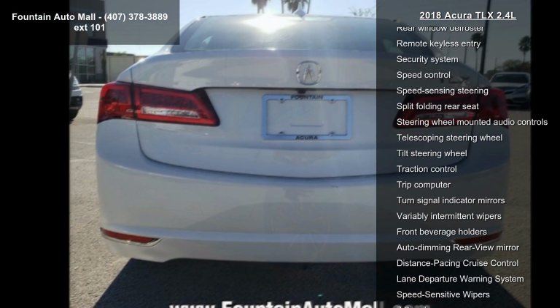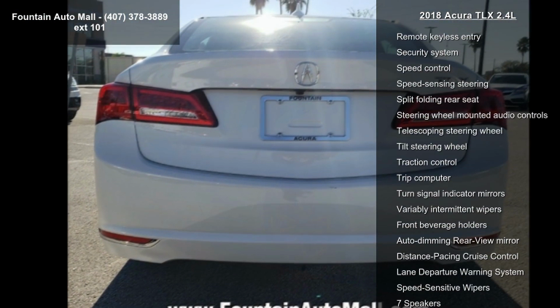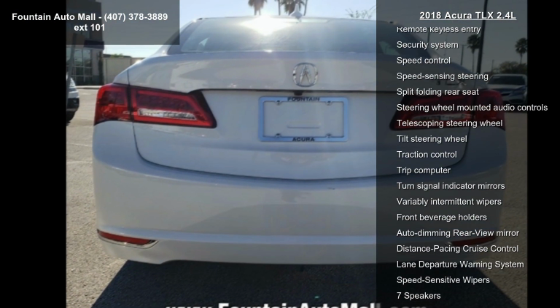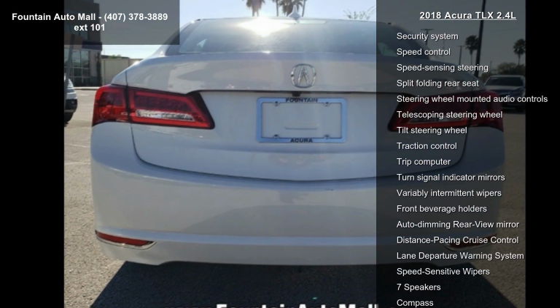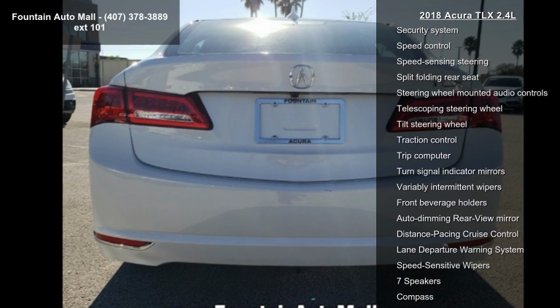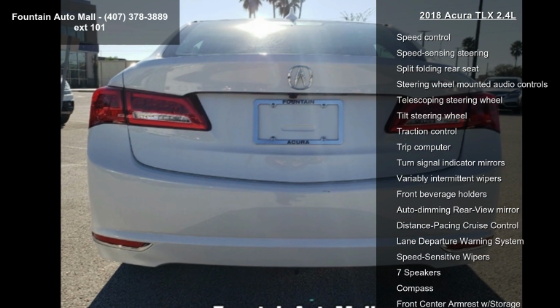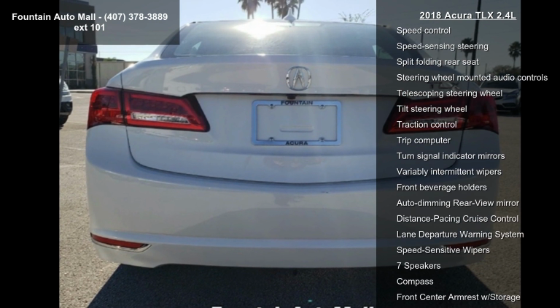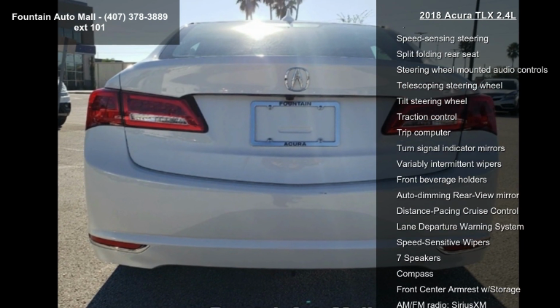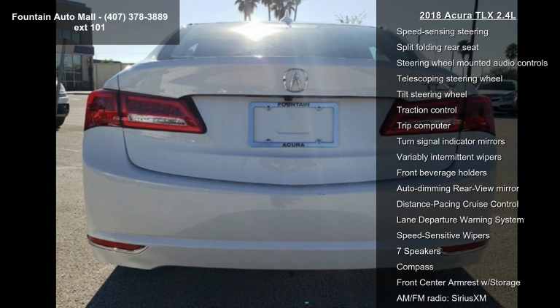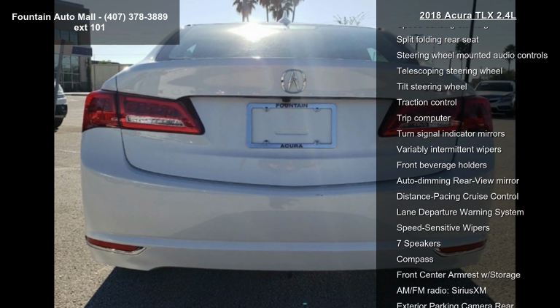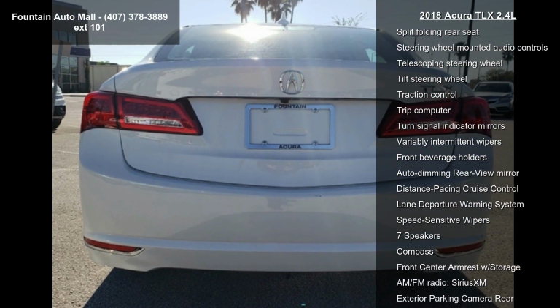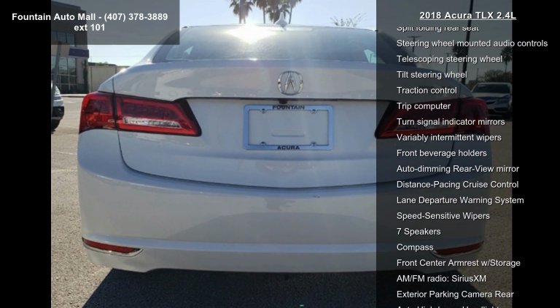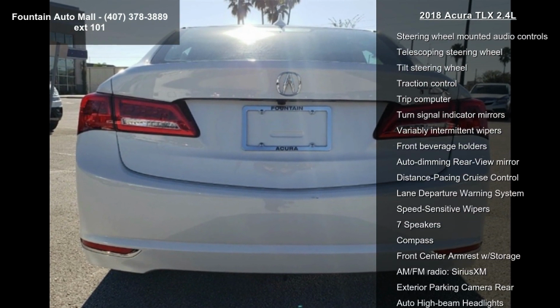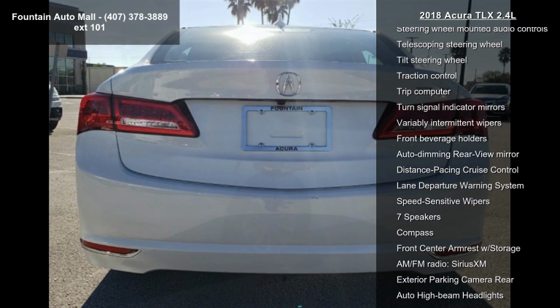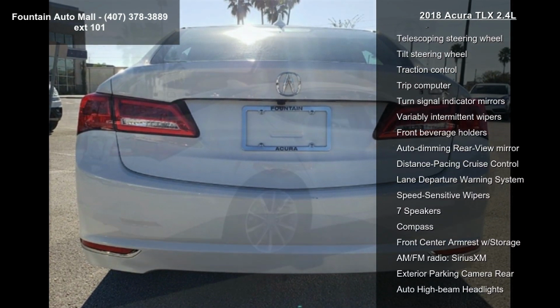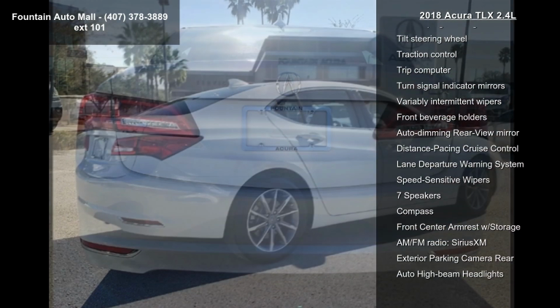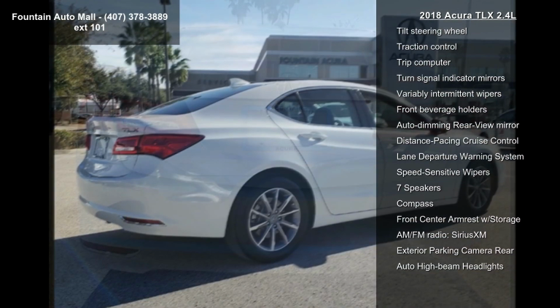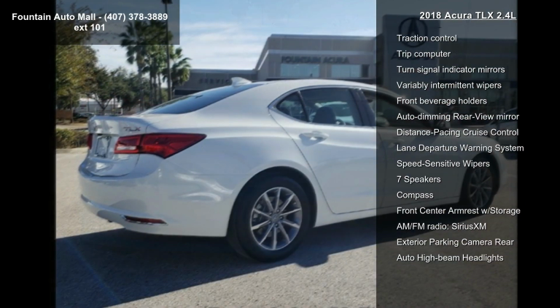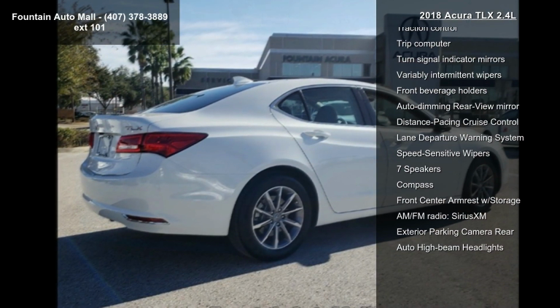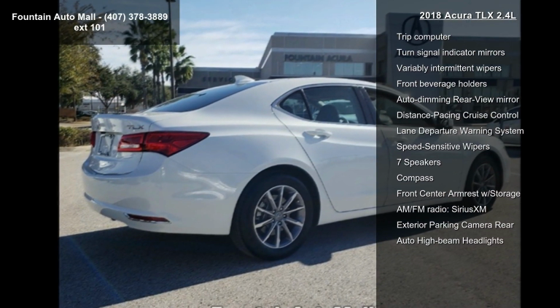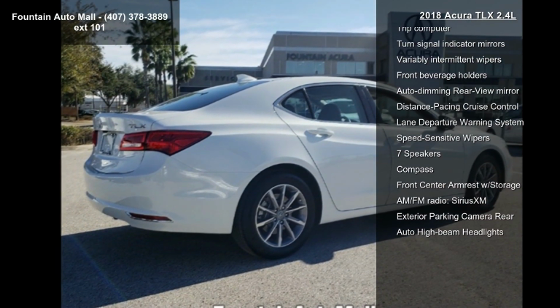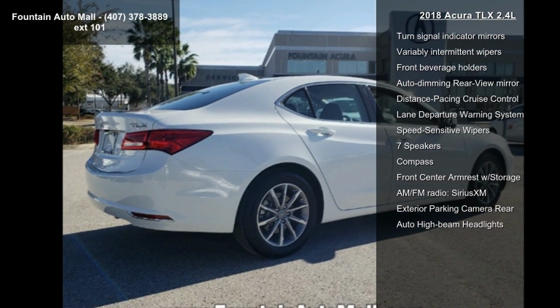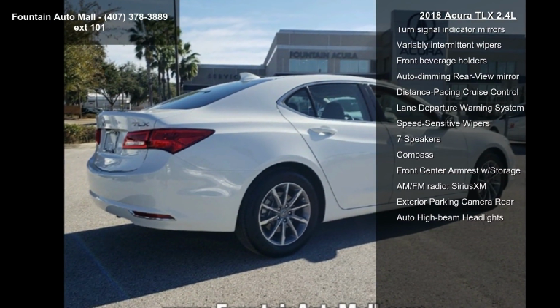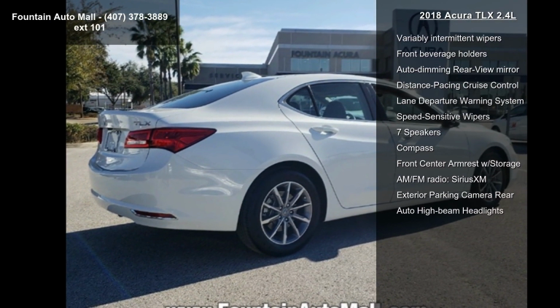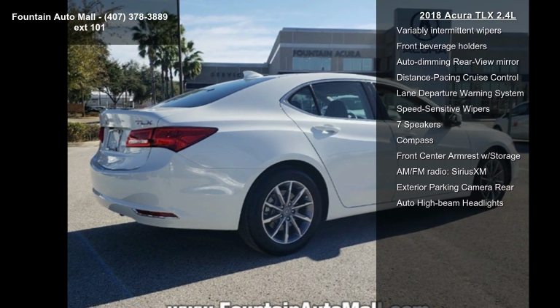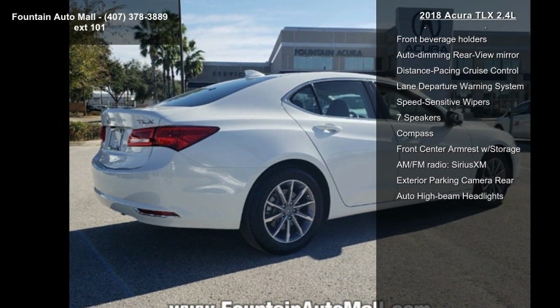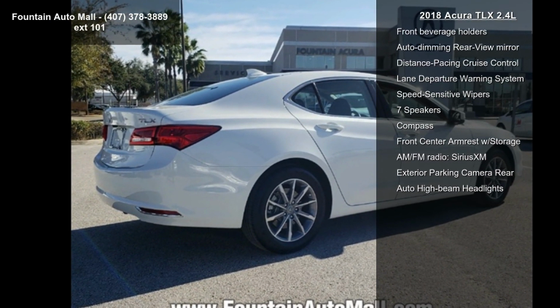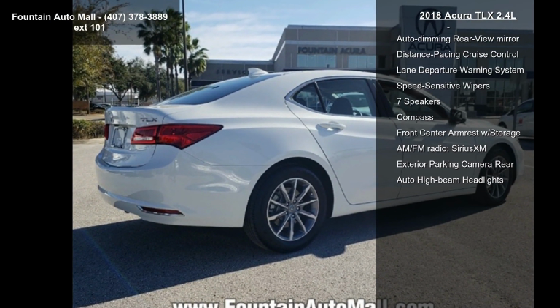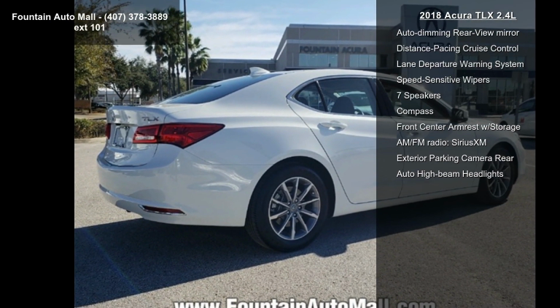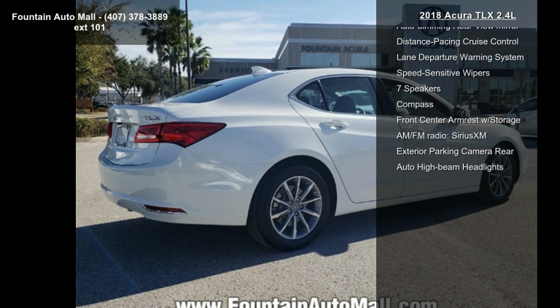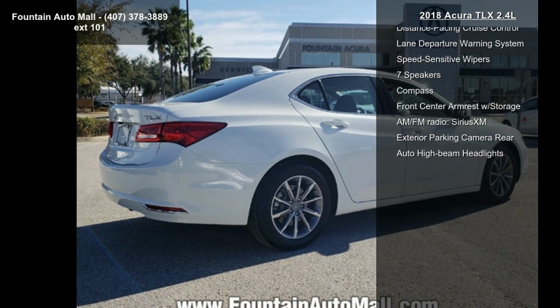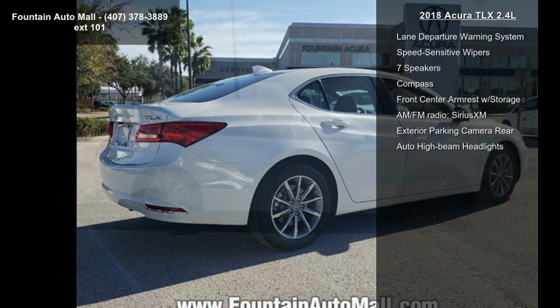If you are looking for a new car, this might be the one. This vehicle shows low mileage and has a smooth ride.